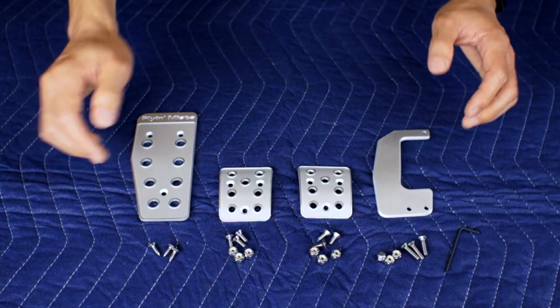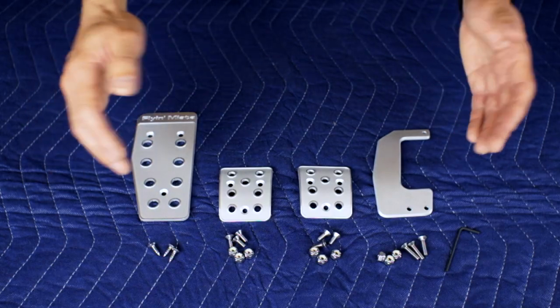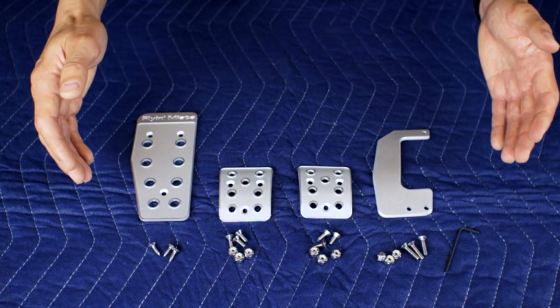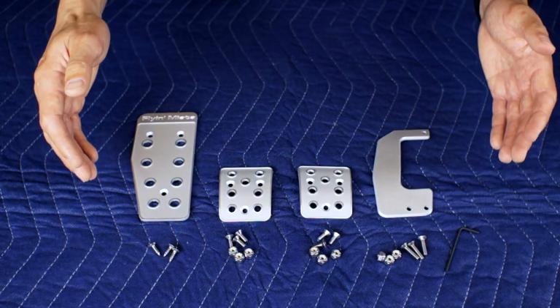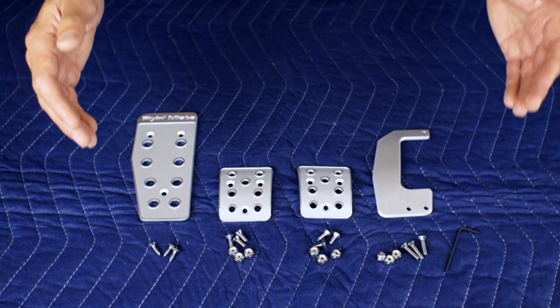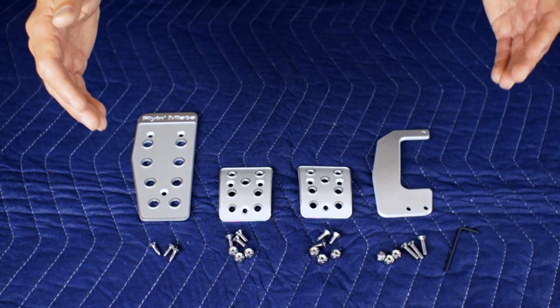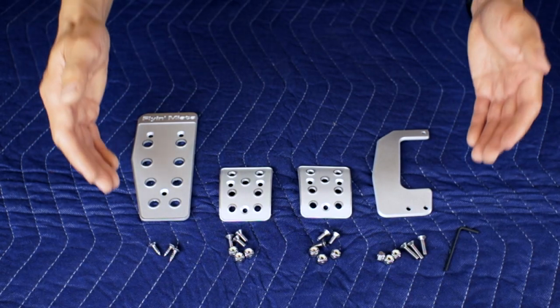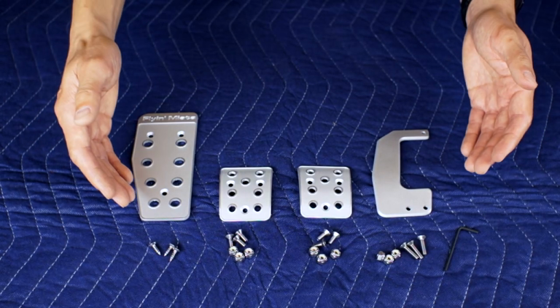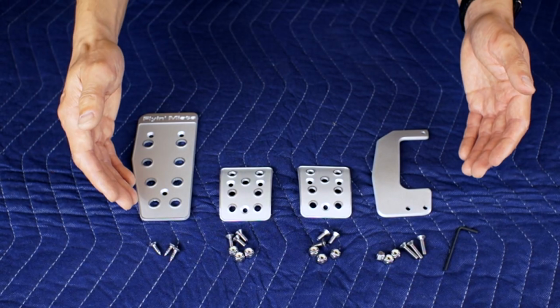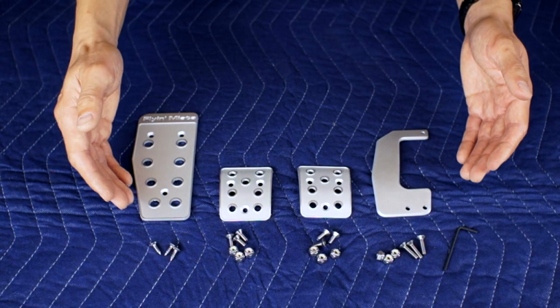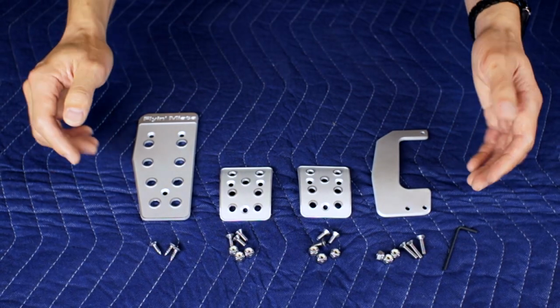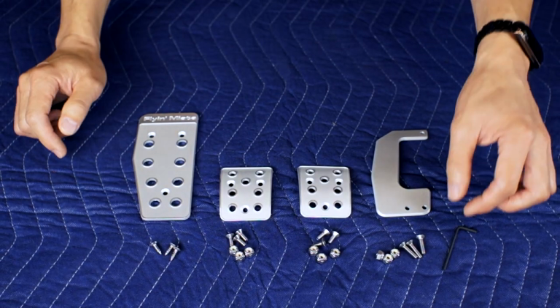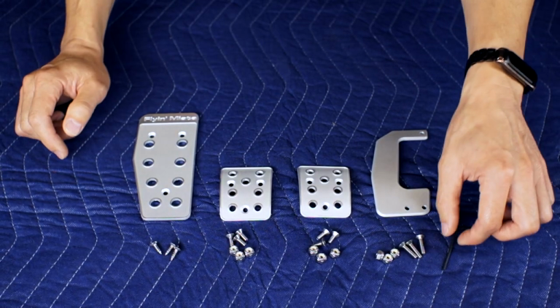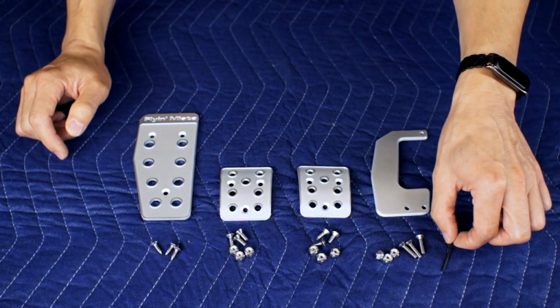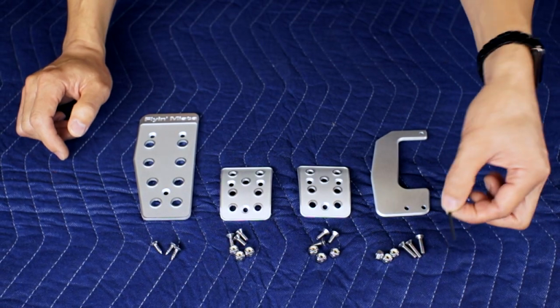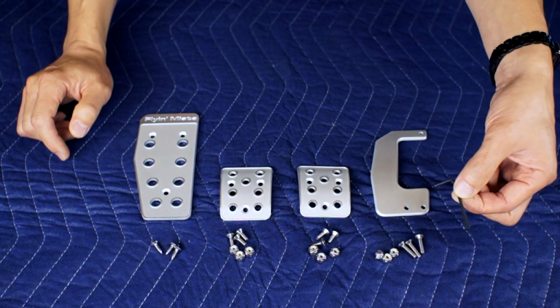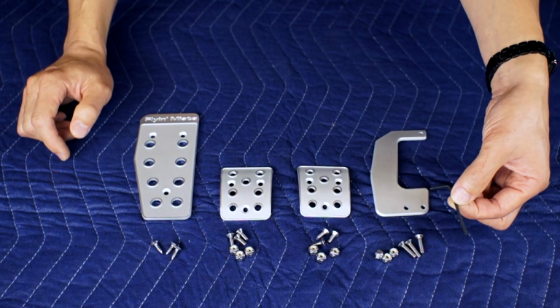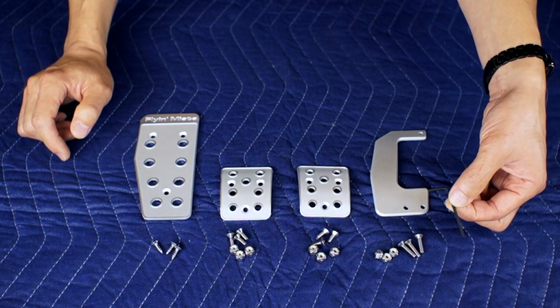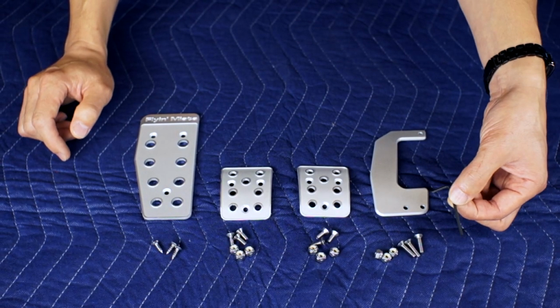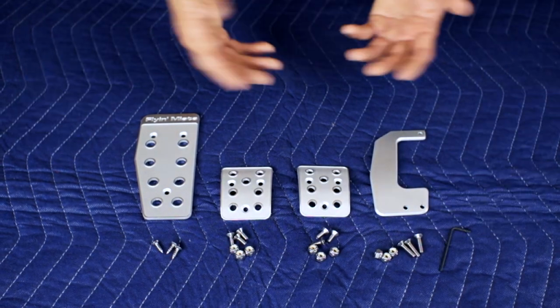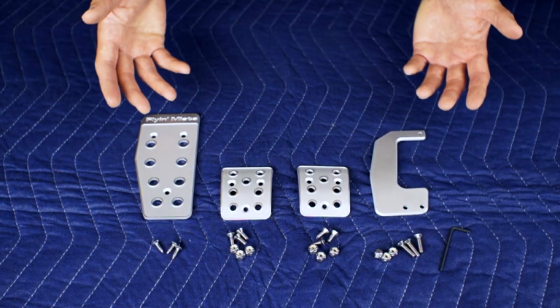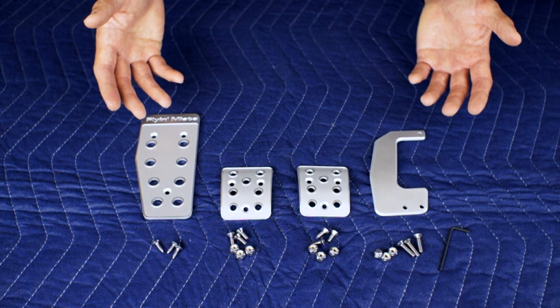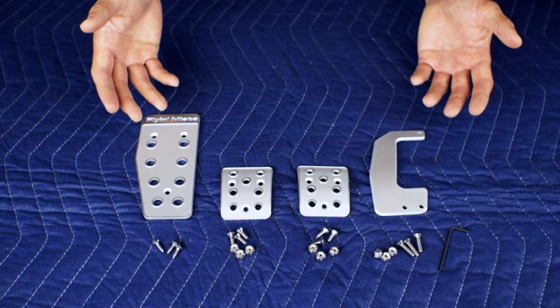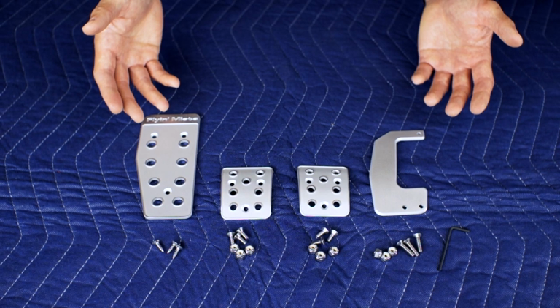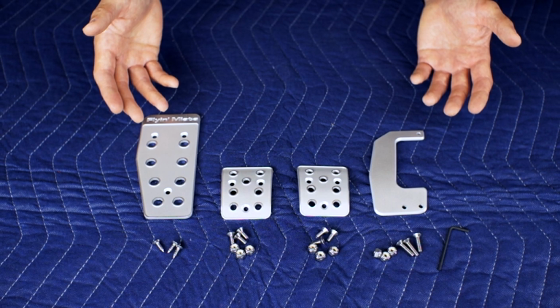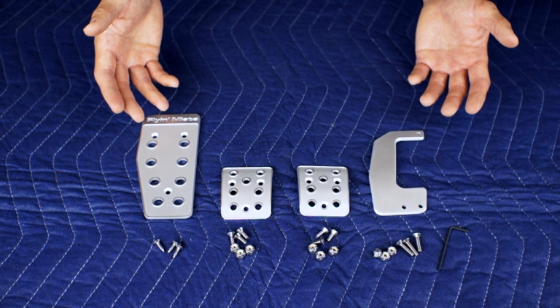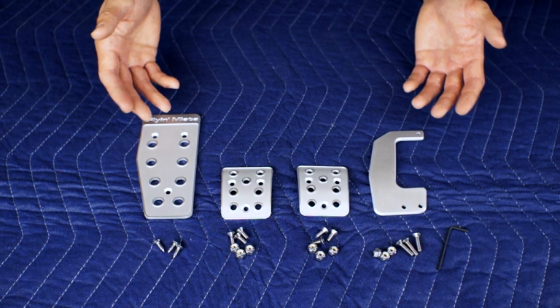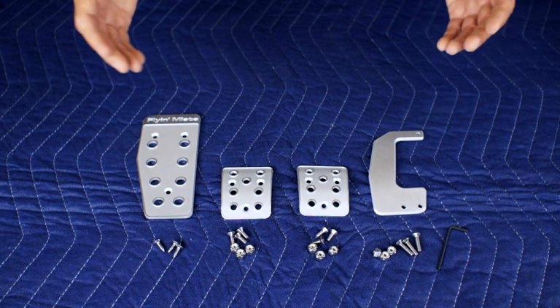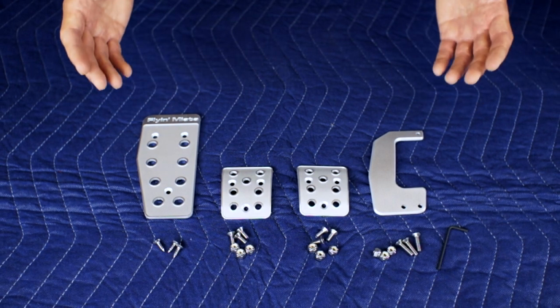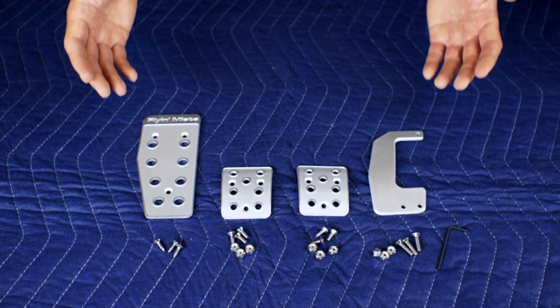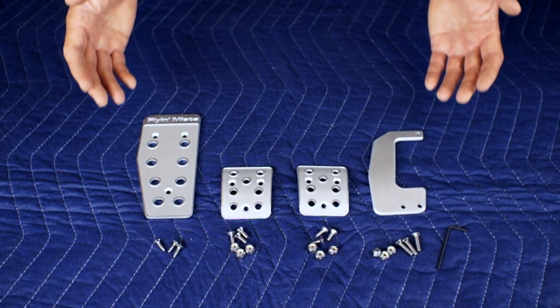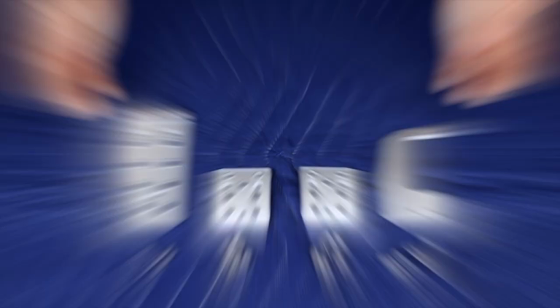As you'd expect, they include all the required fasteners and this little allen key. Any idiot should be able to install these, so let's test that theory.